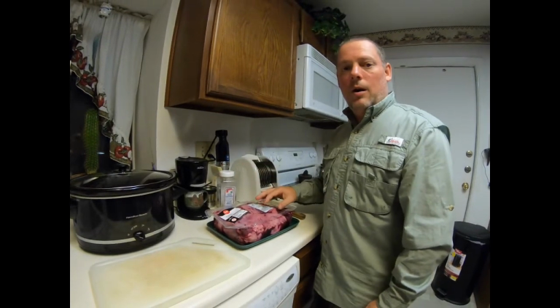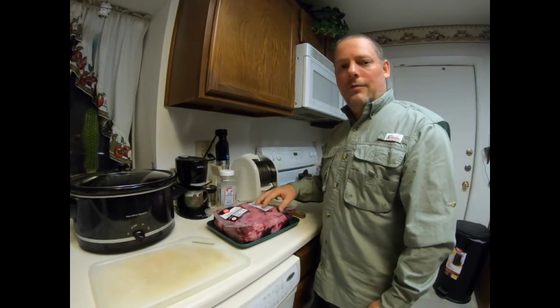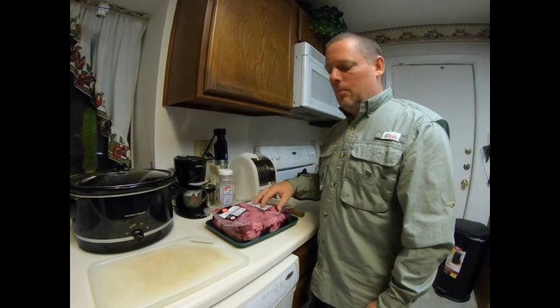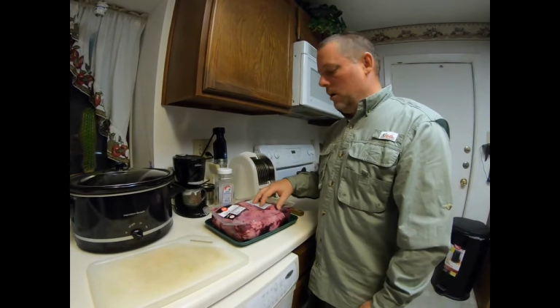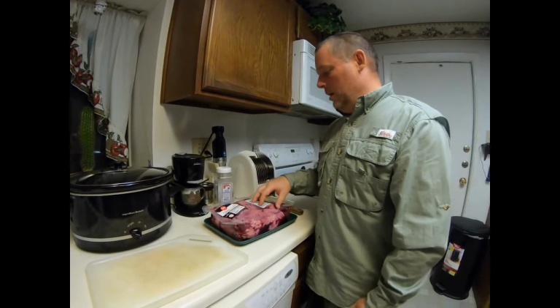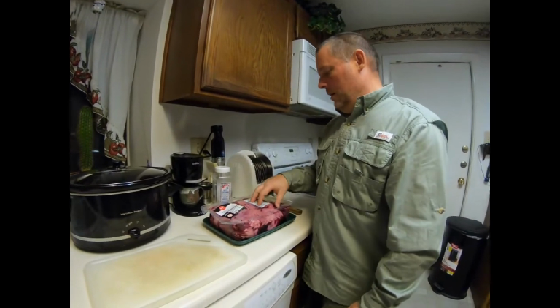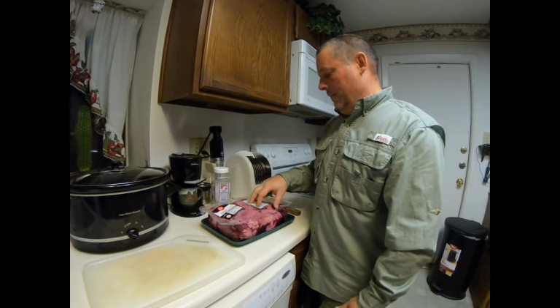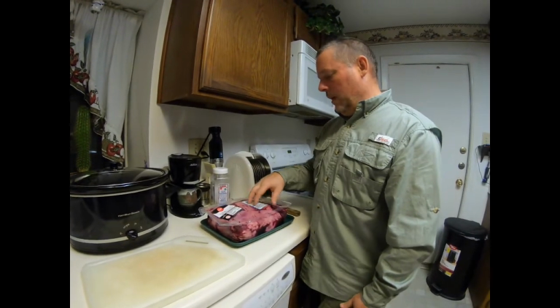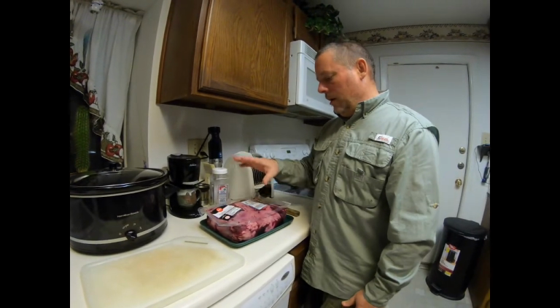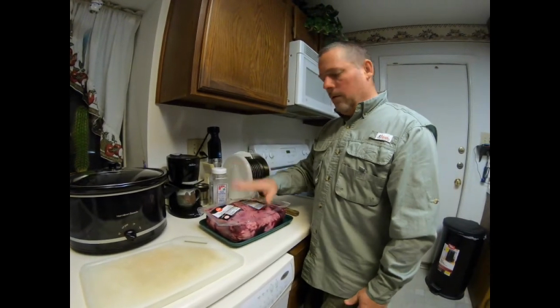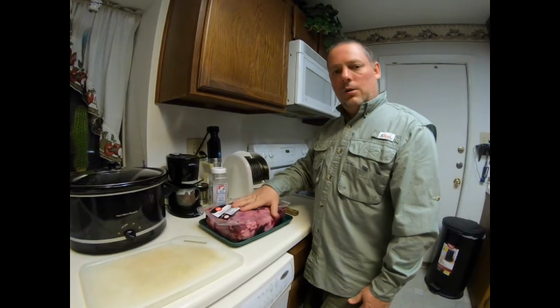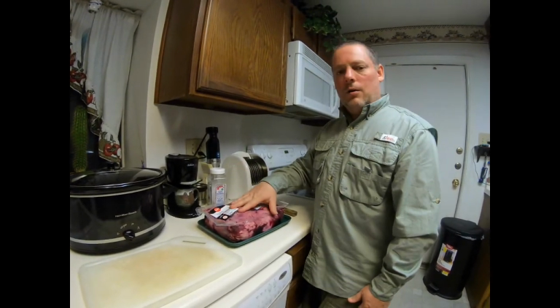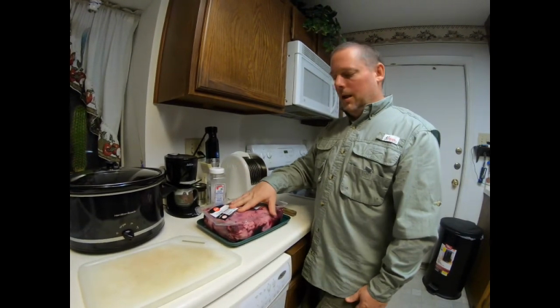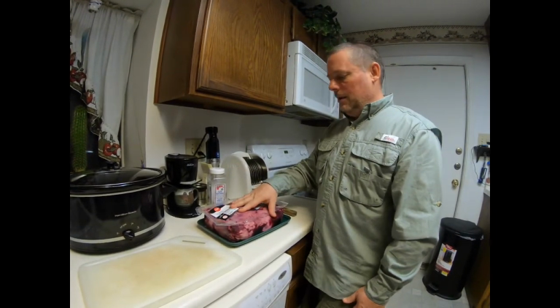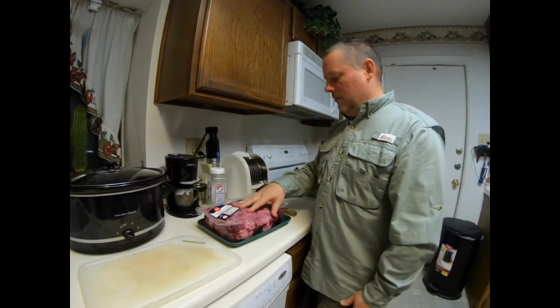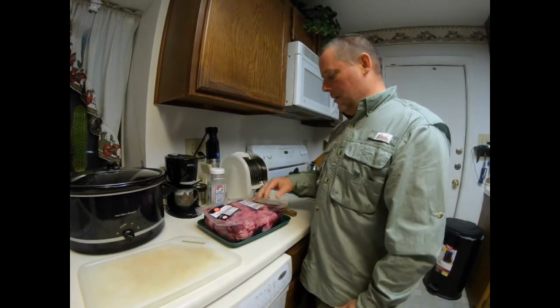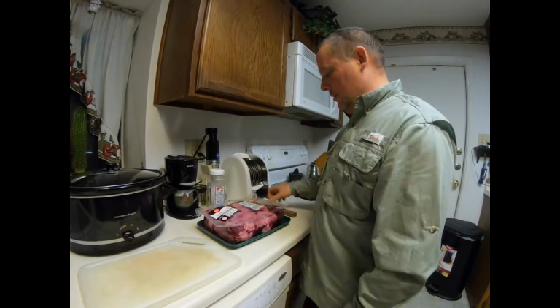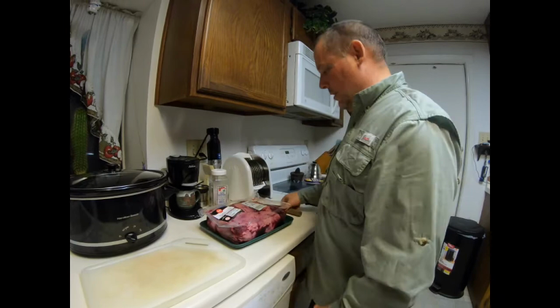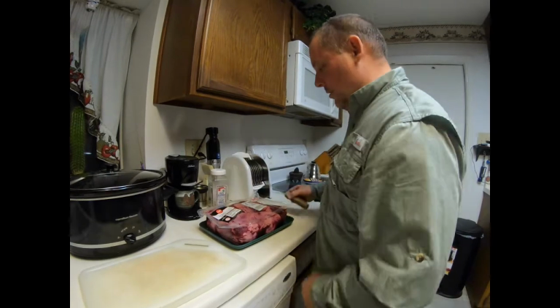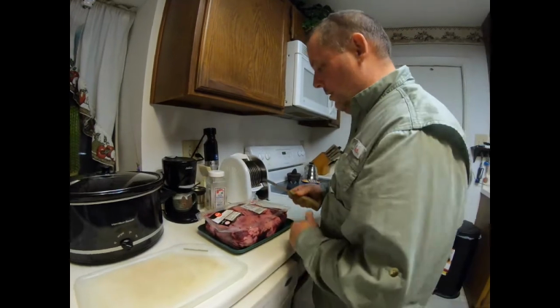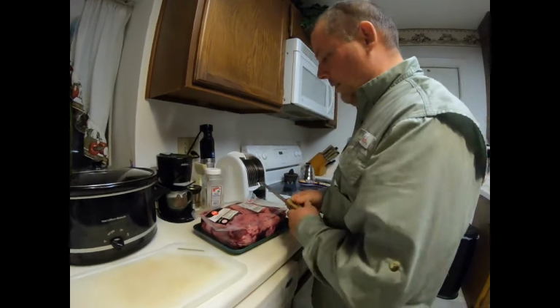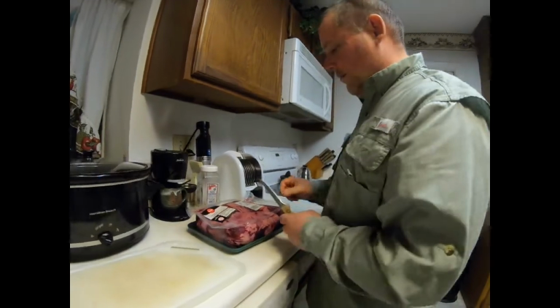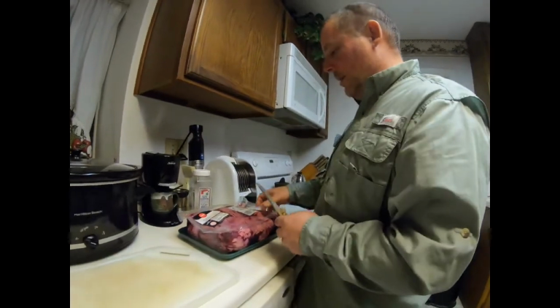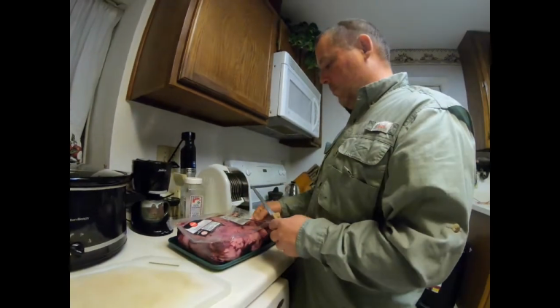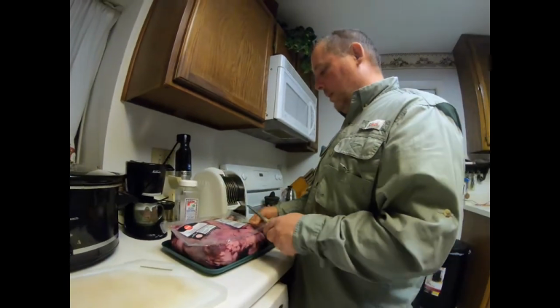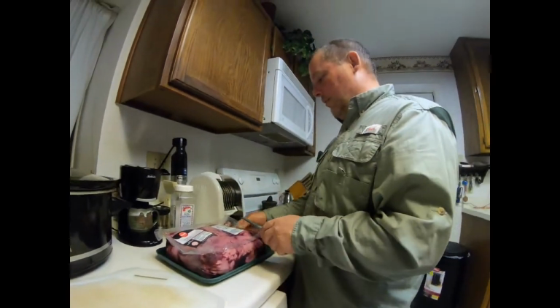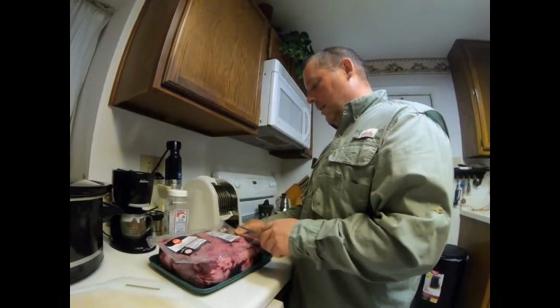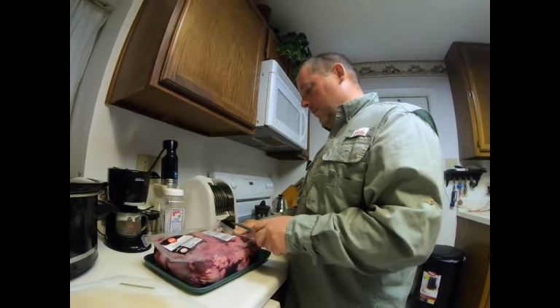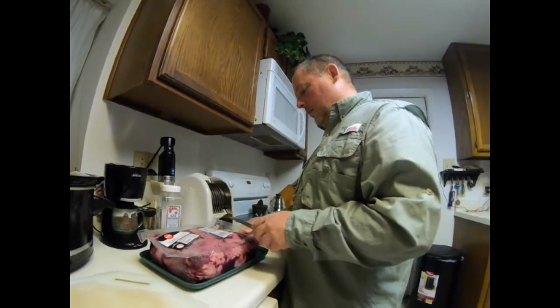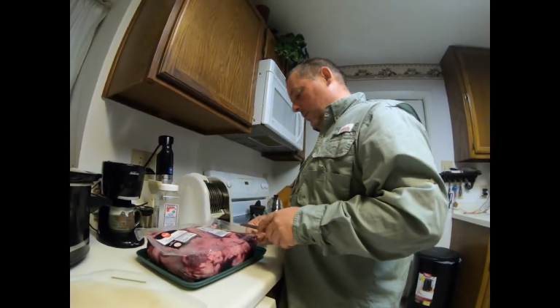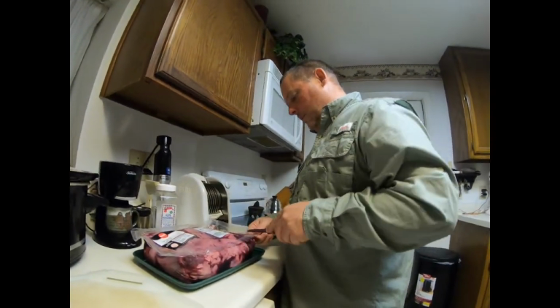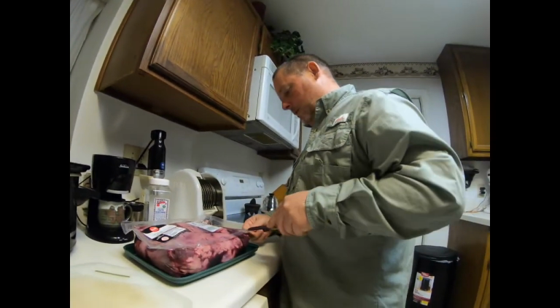Anyway, I'm gonna go ahead and get started on cutting this meat up and getting it ready to go in the crock pot.